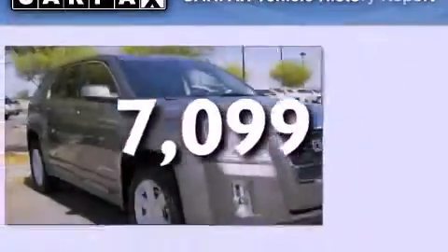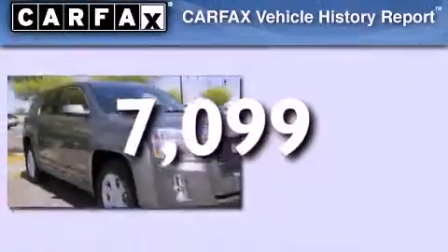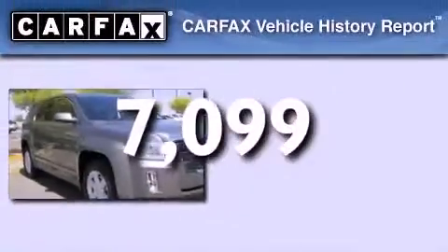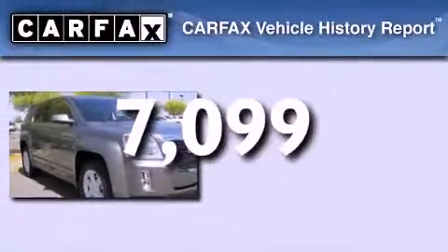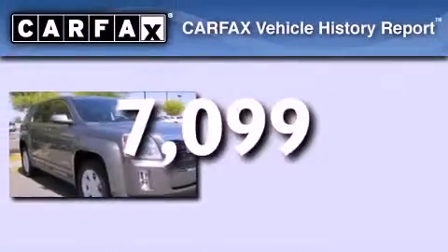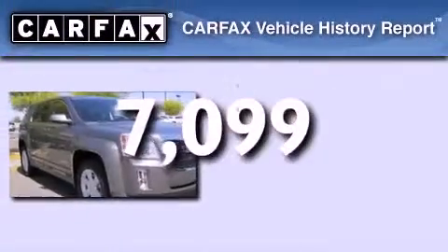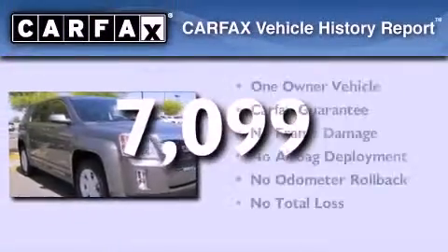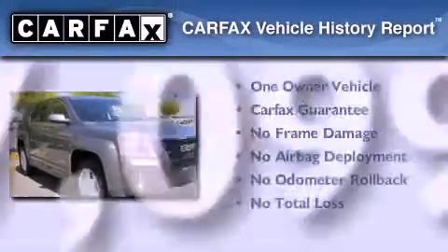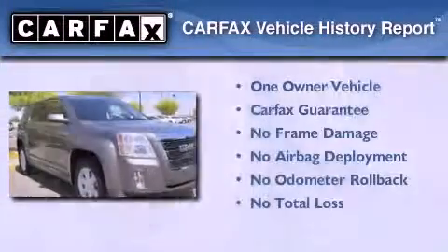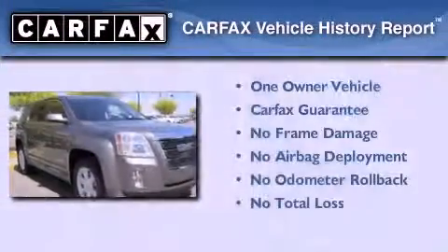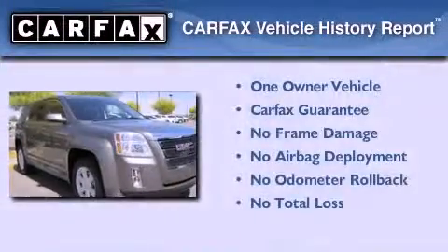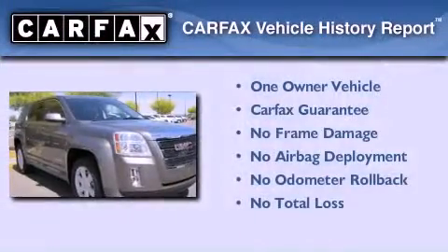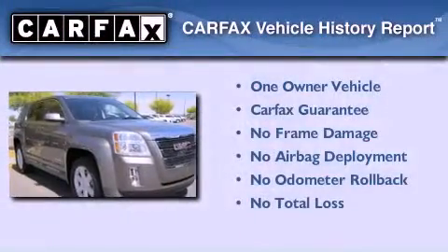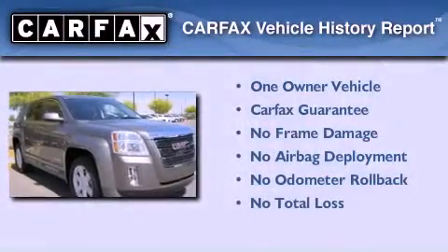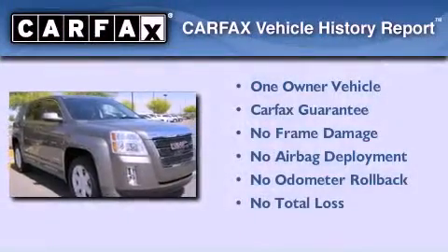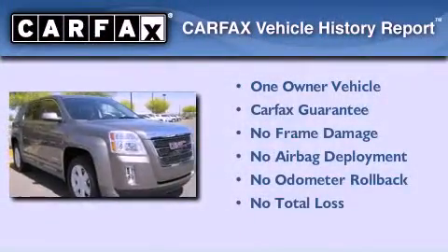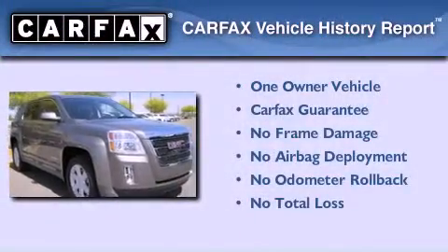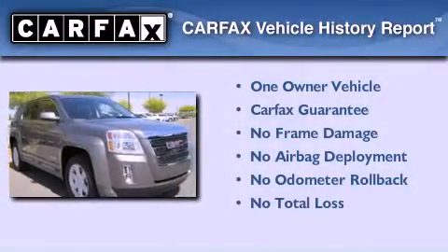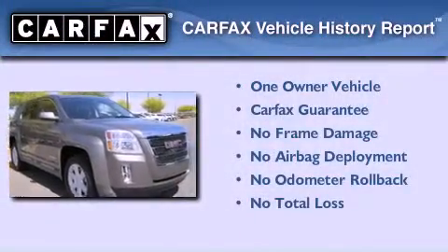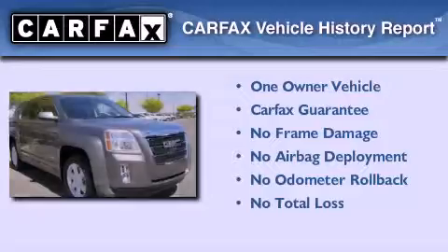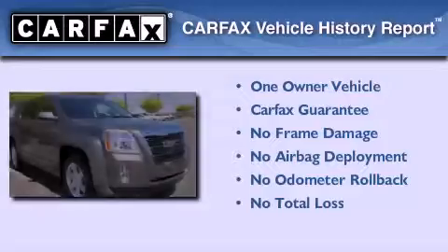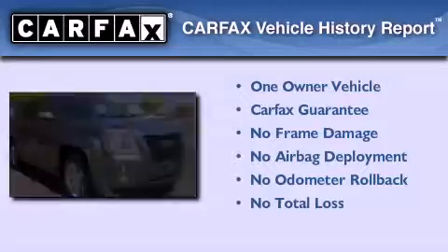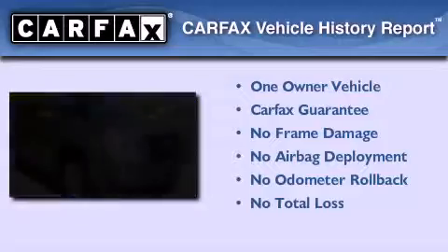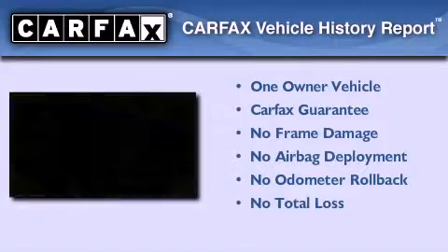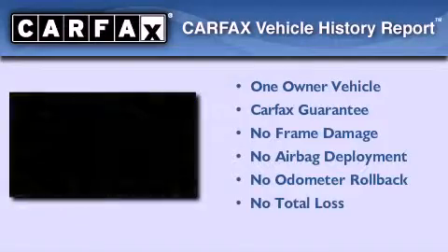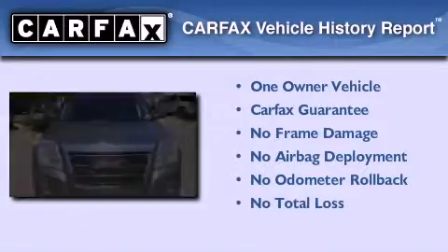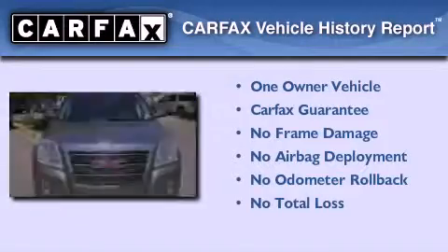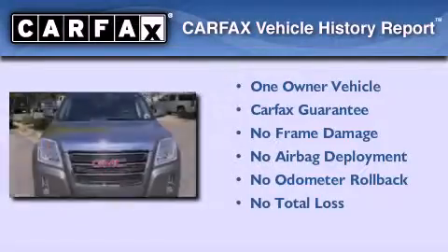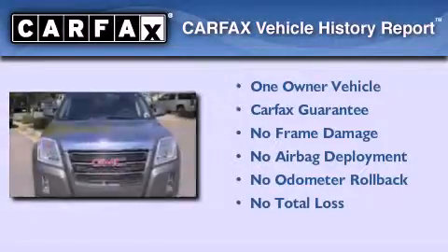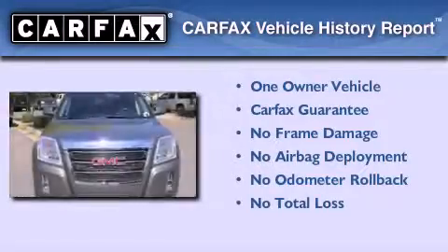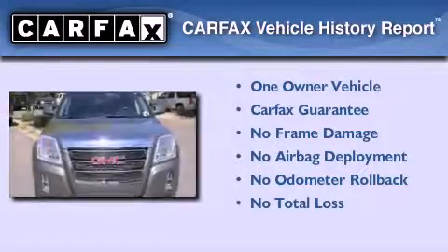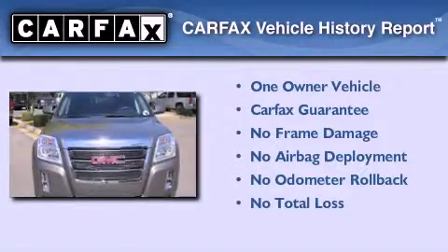This GMC has had only one owner and it qualifies for the Carfax Buyback Guarantee.